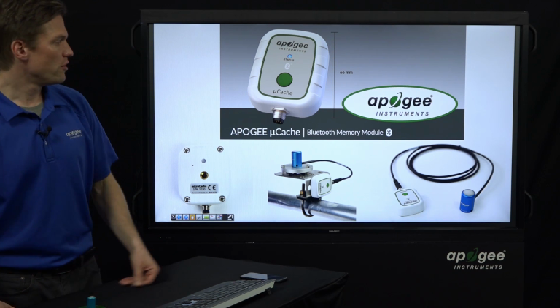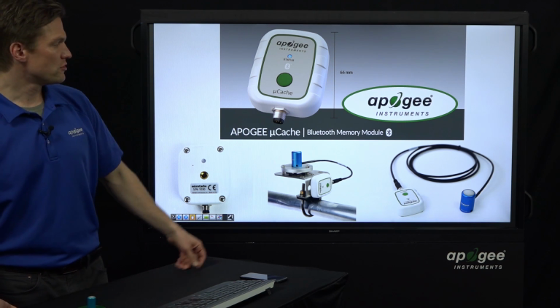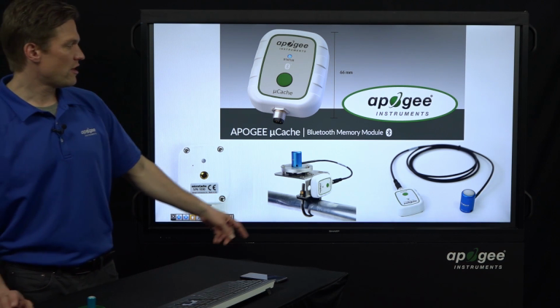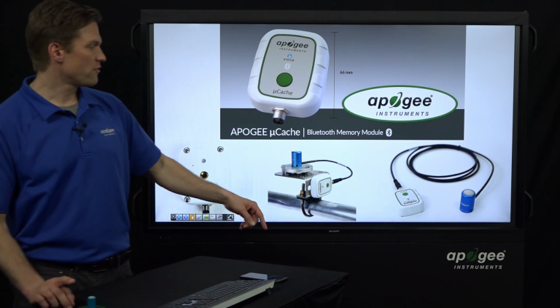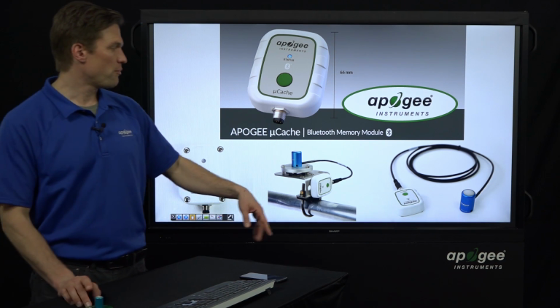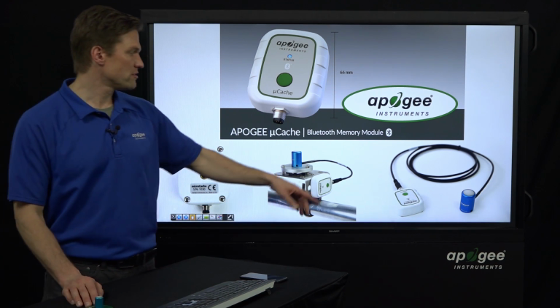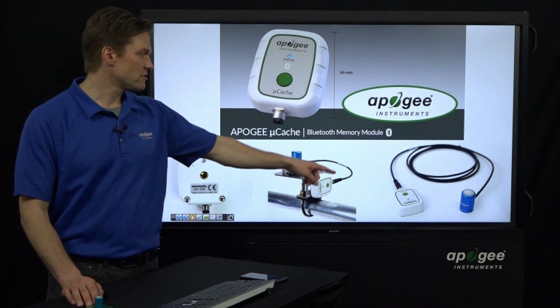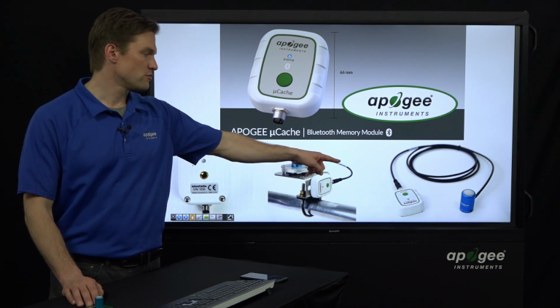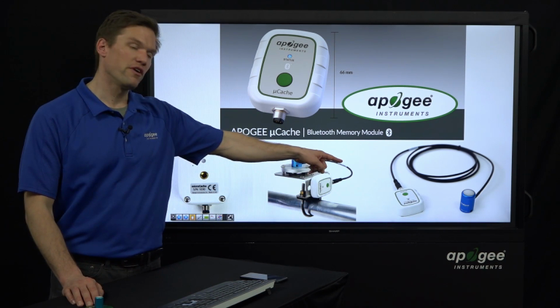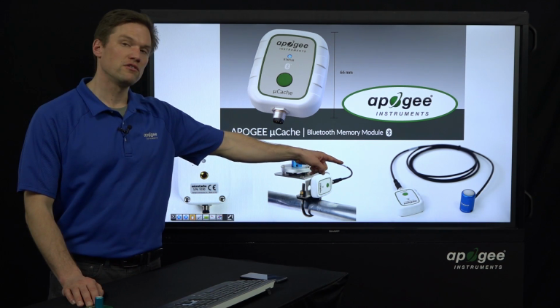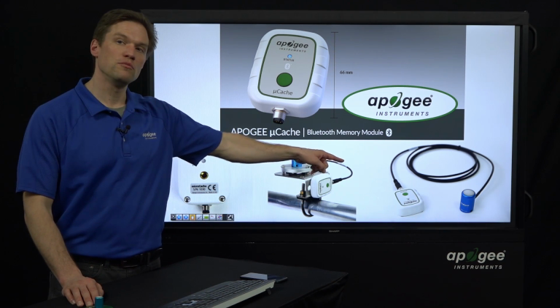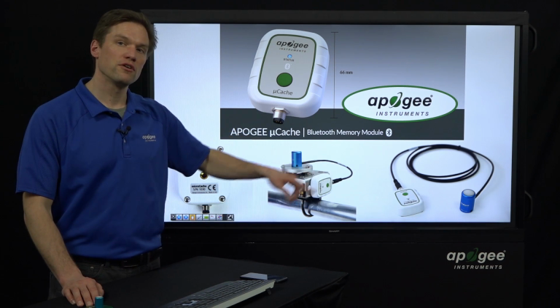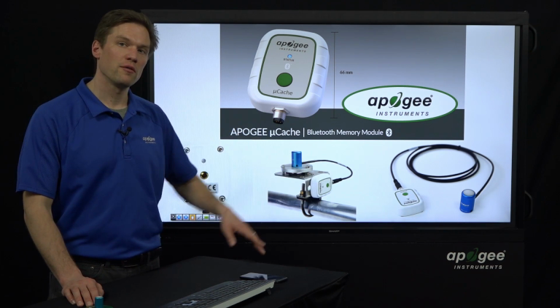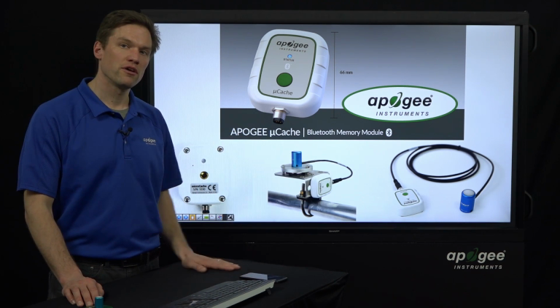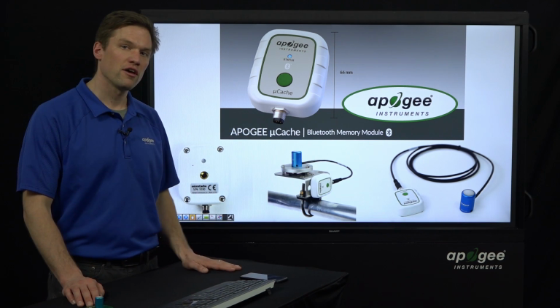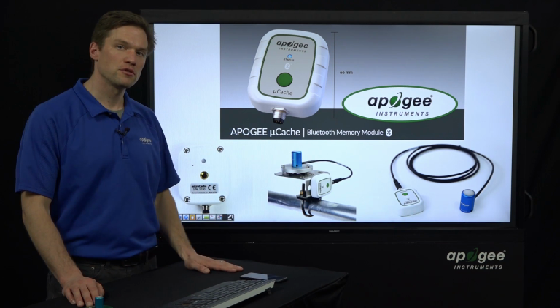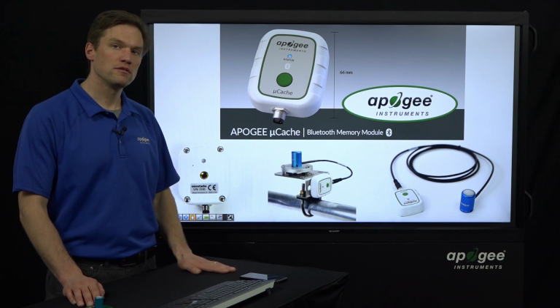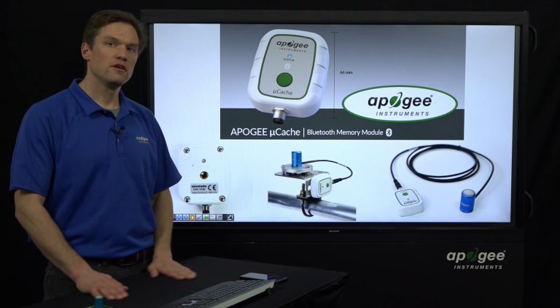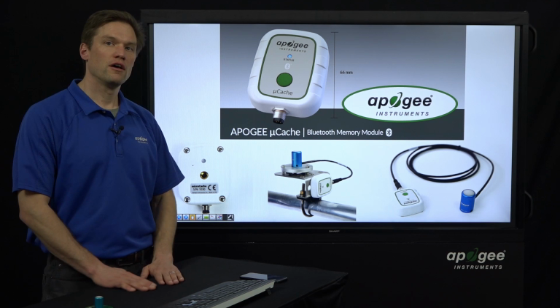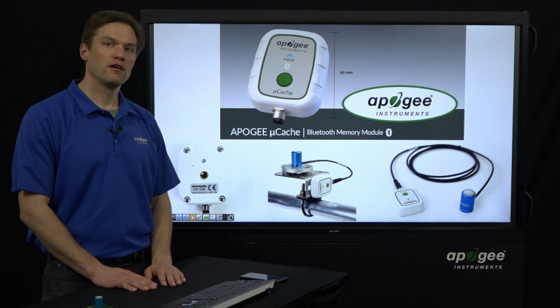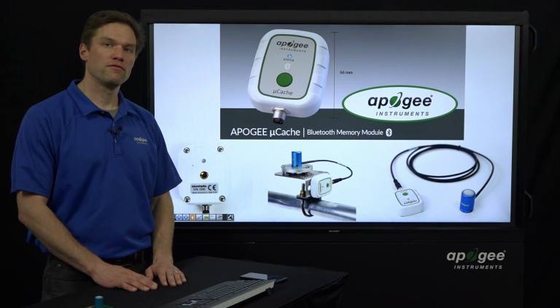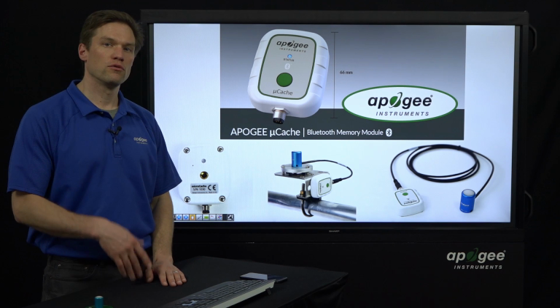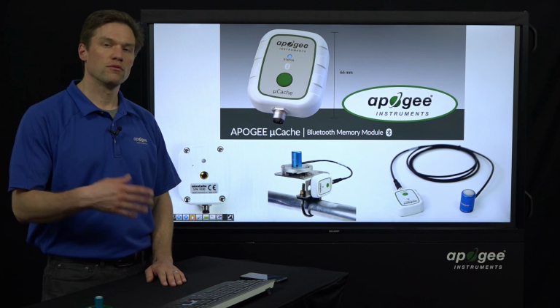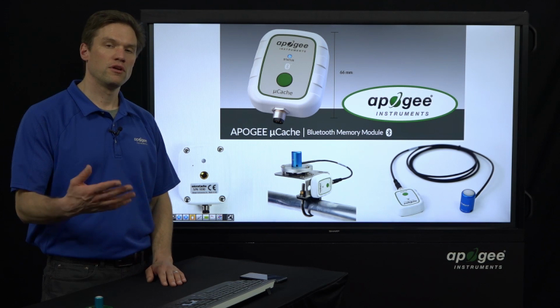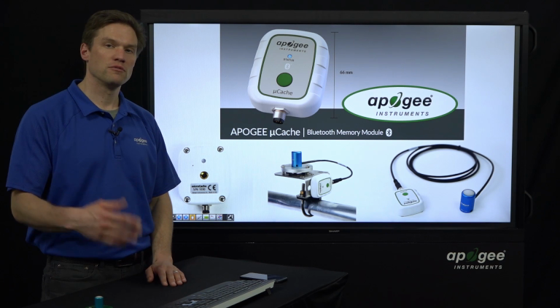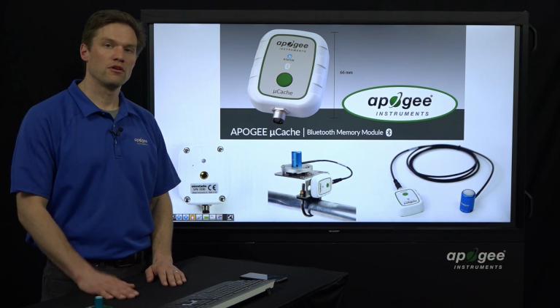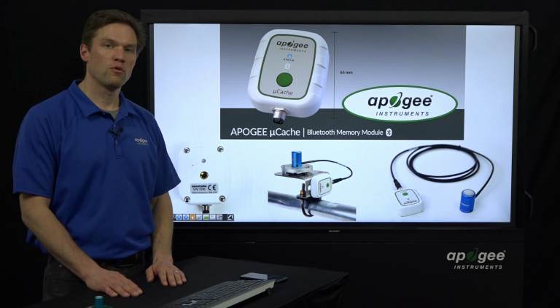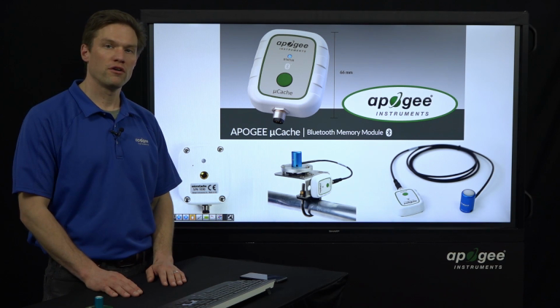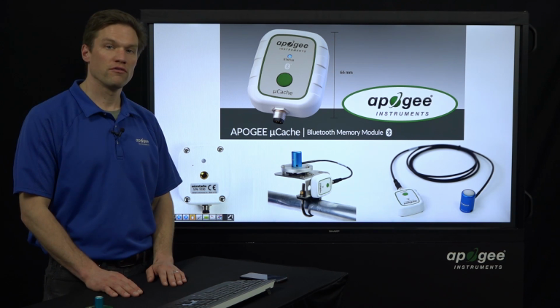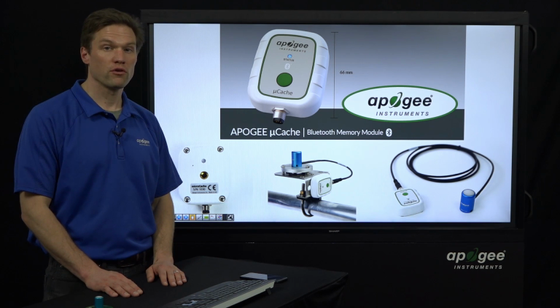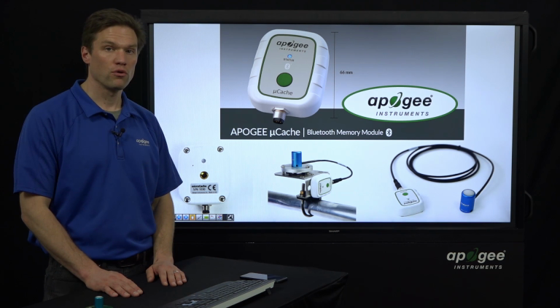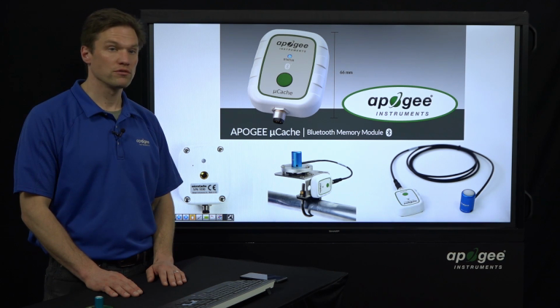We also have, for our PAR sensors, a 2-meter cable length option for measurement underwater or for corals.